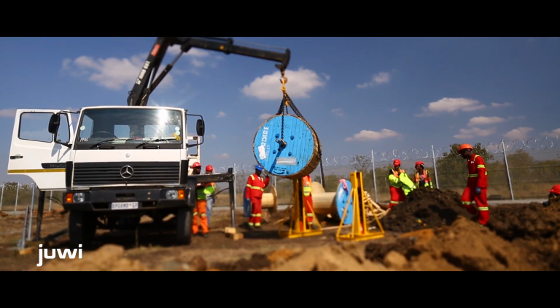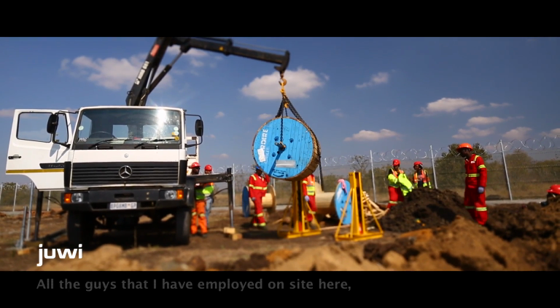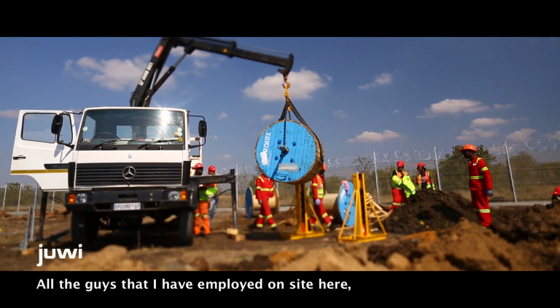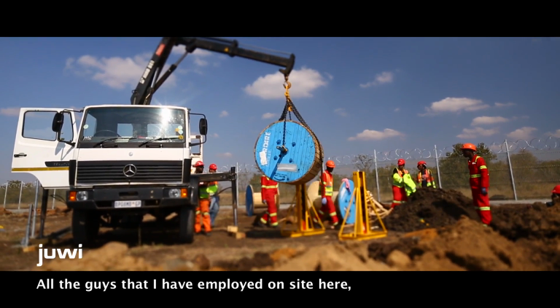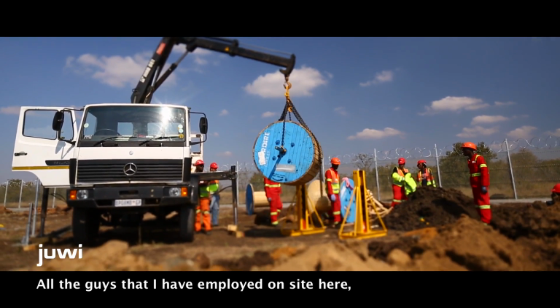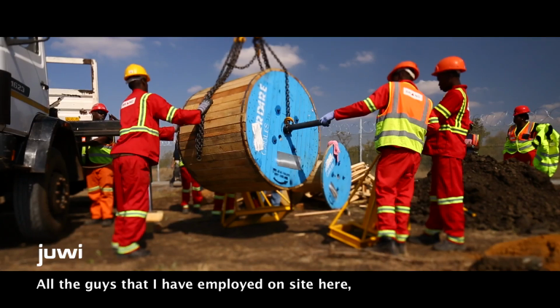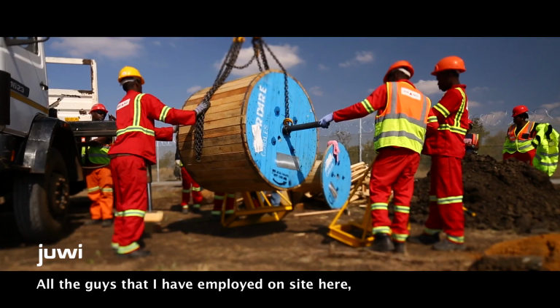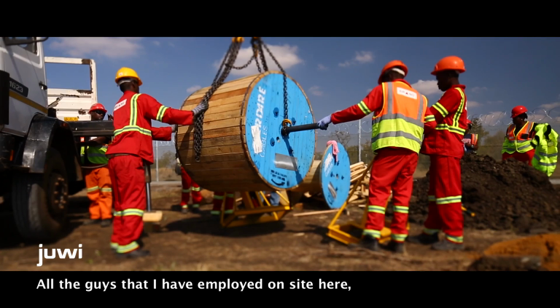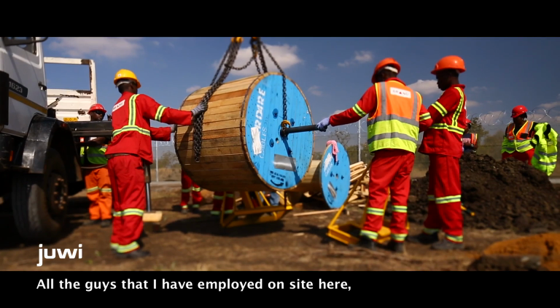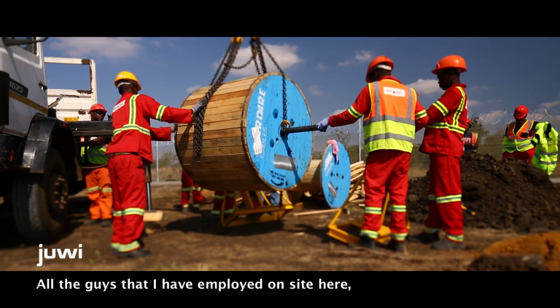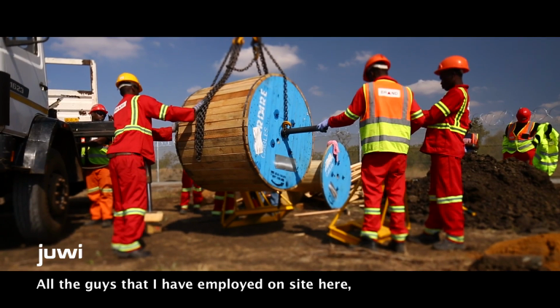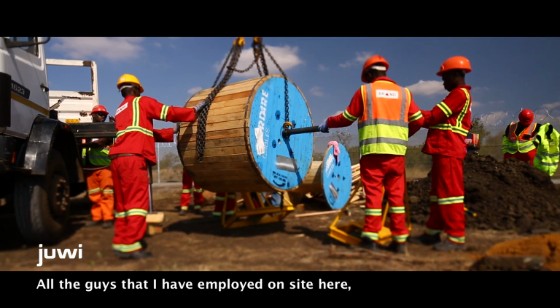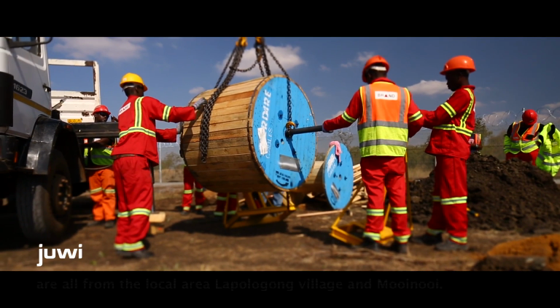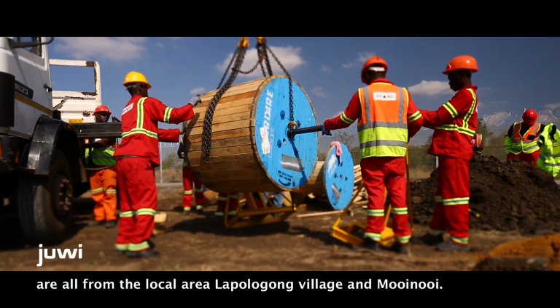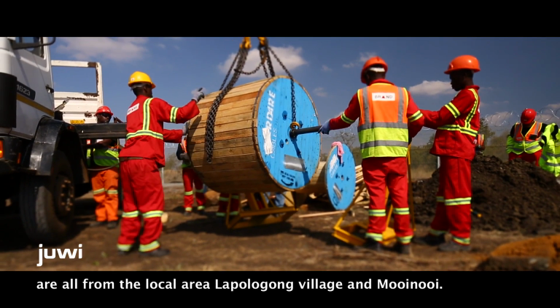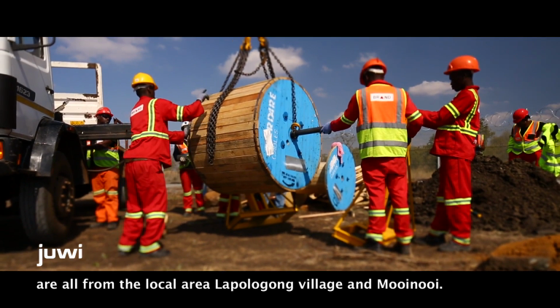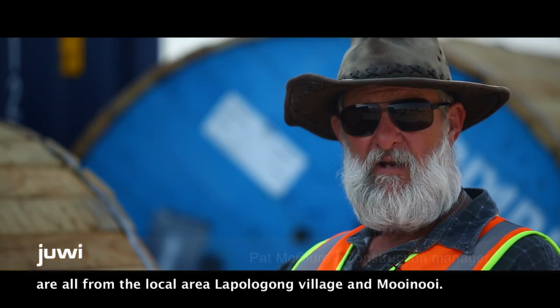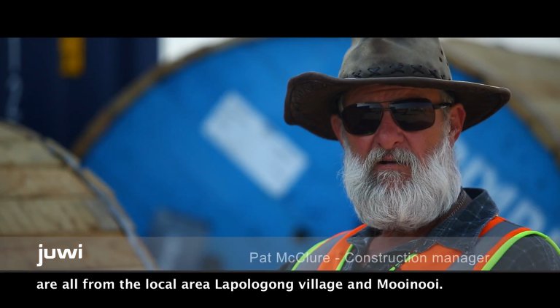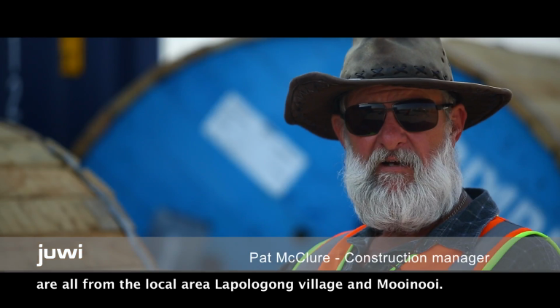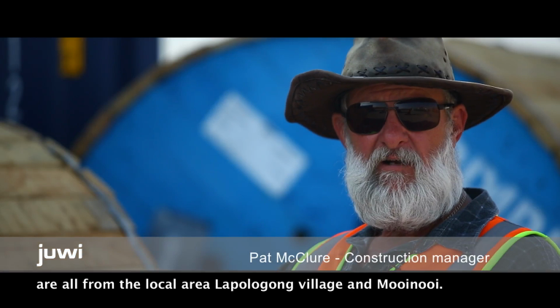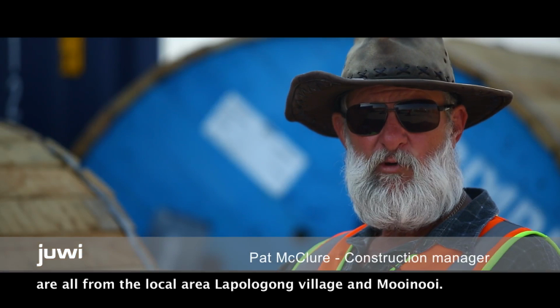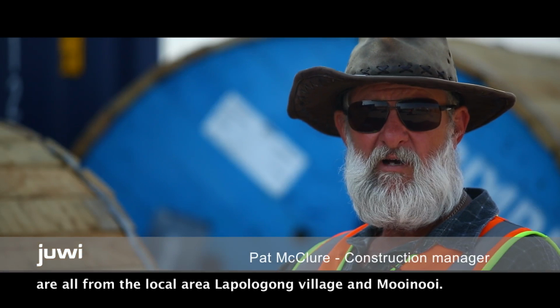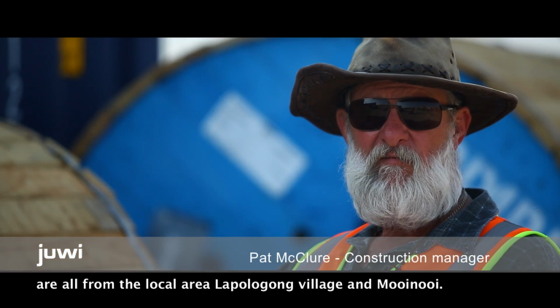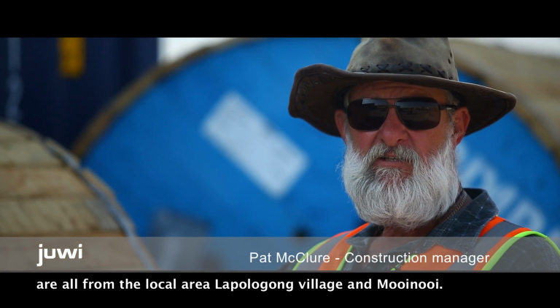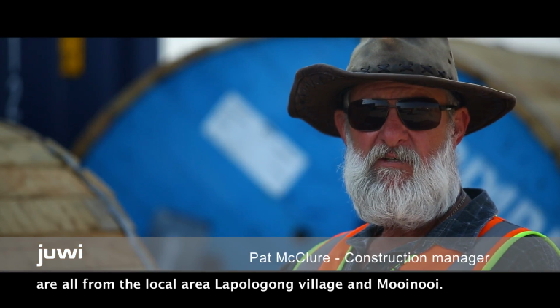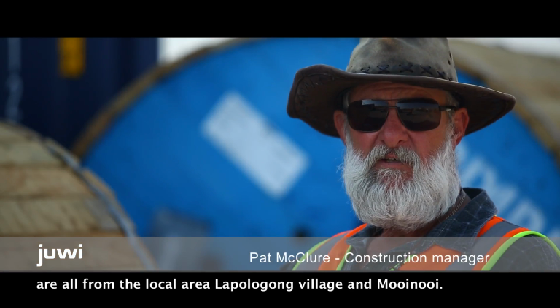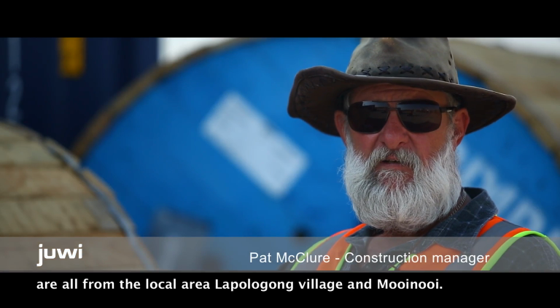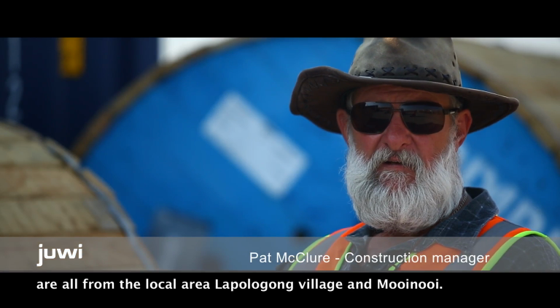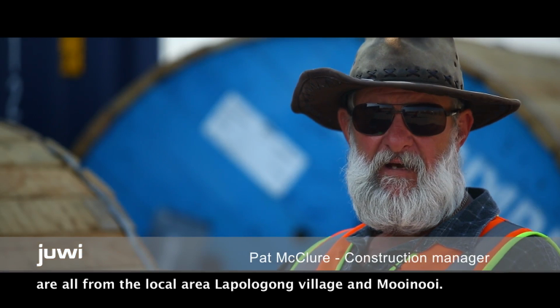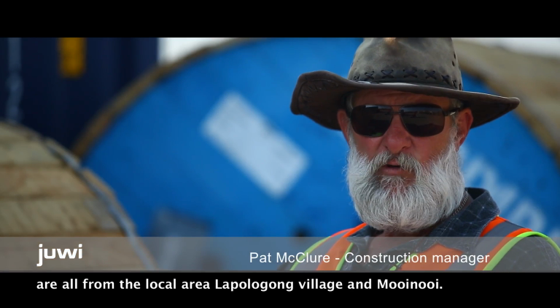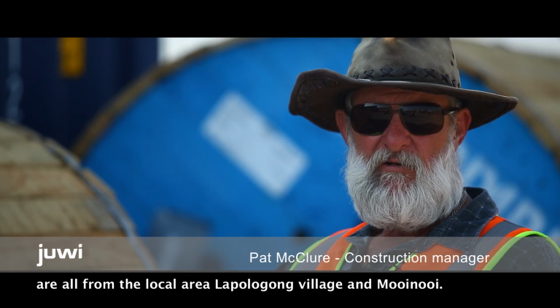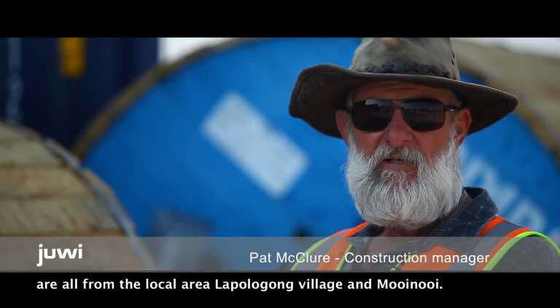All the guys that I've employed on site here are all from the local area — Lepoelagang village and Moinoi.